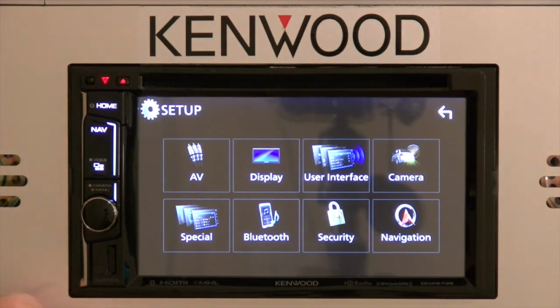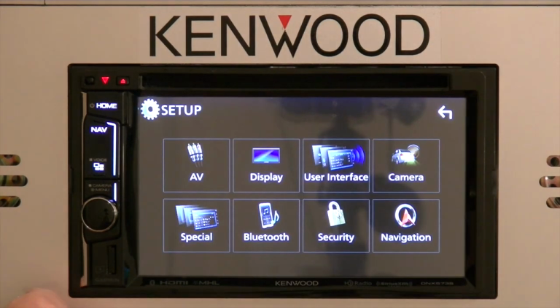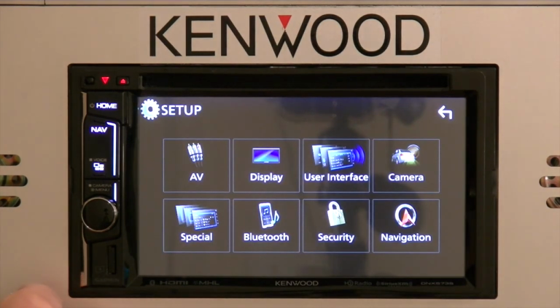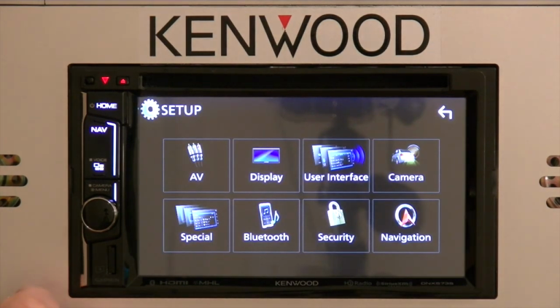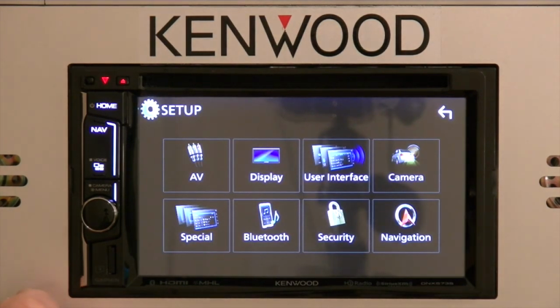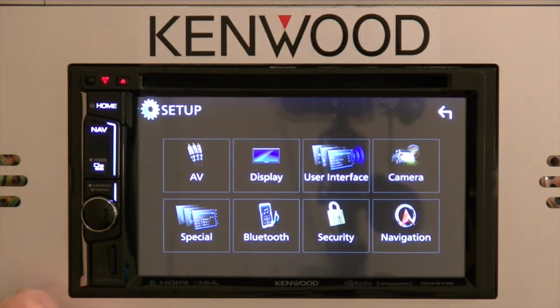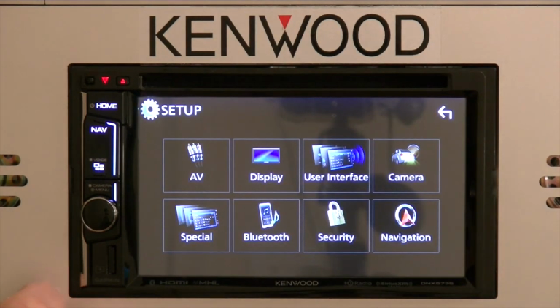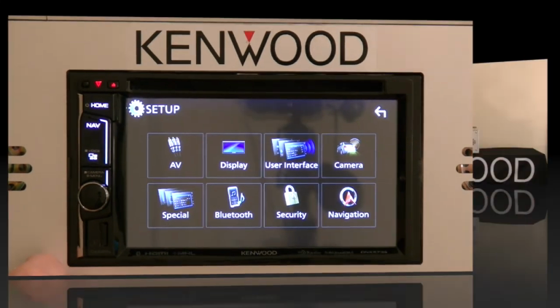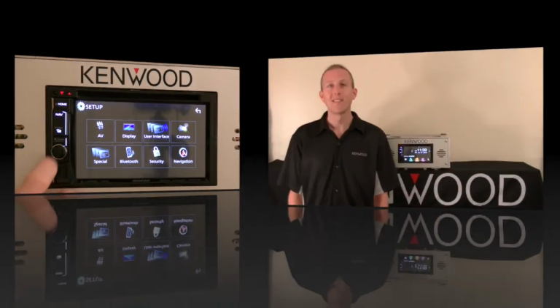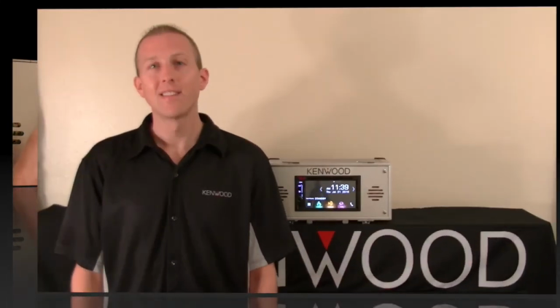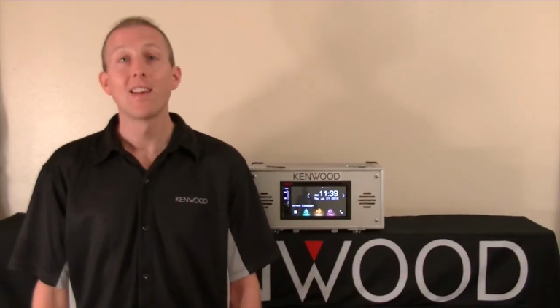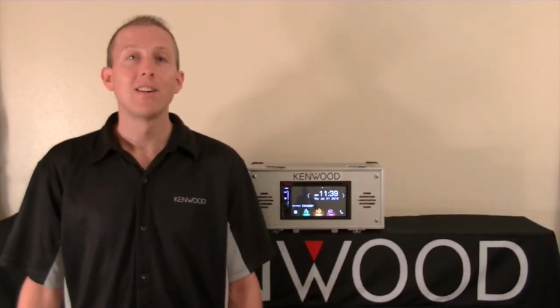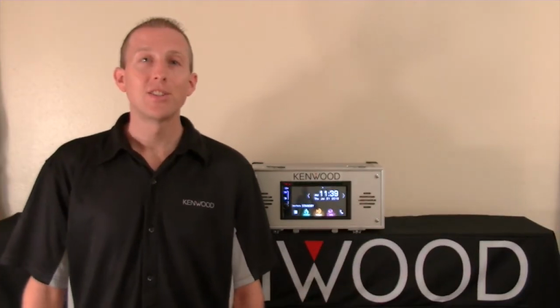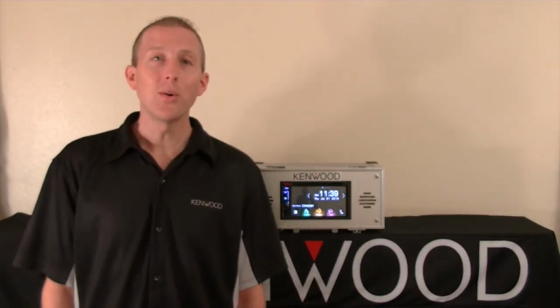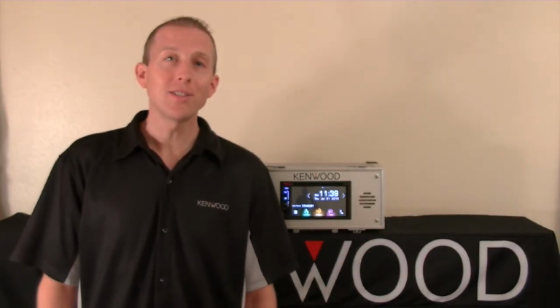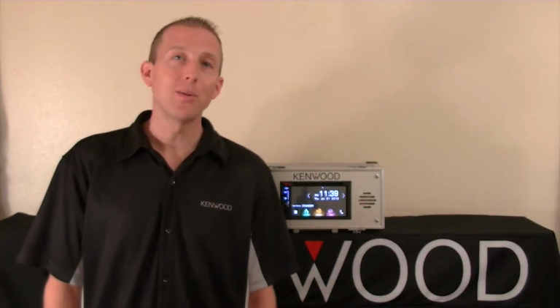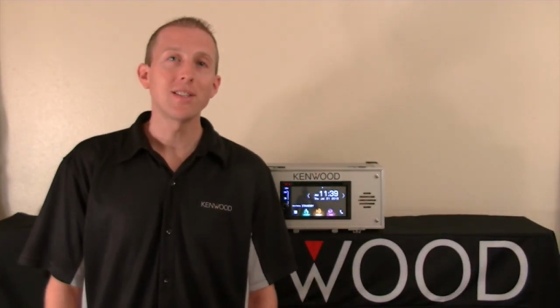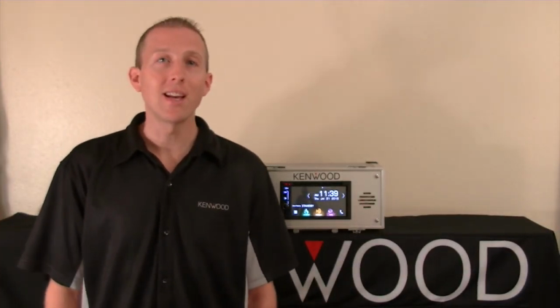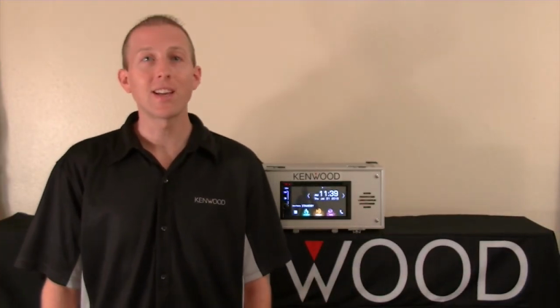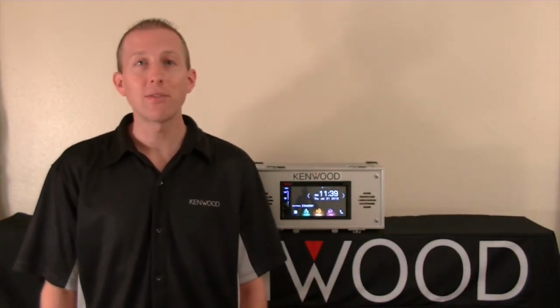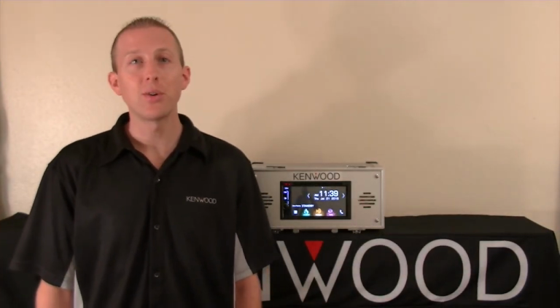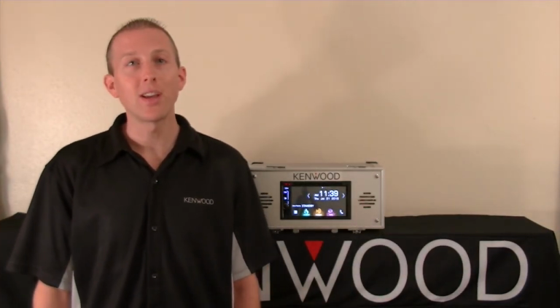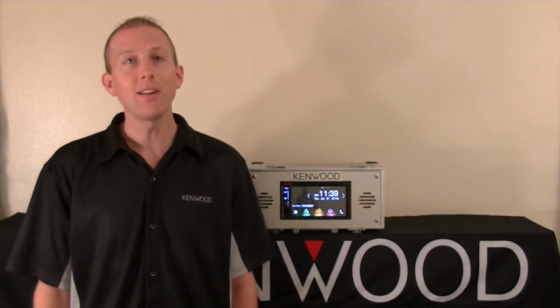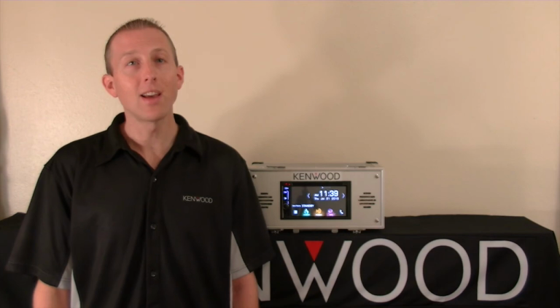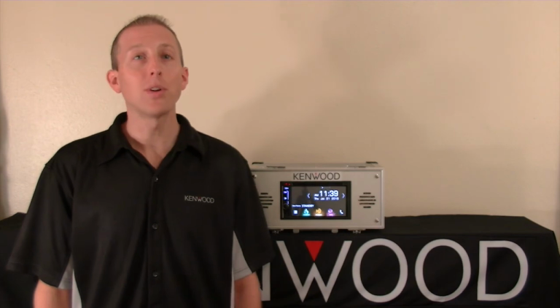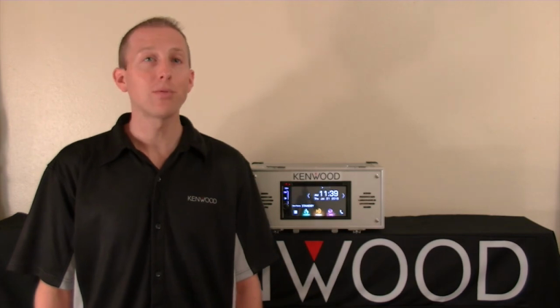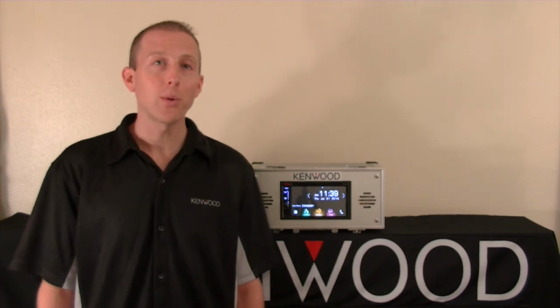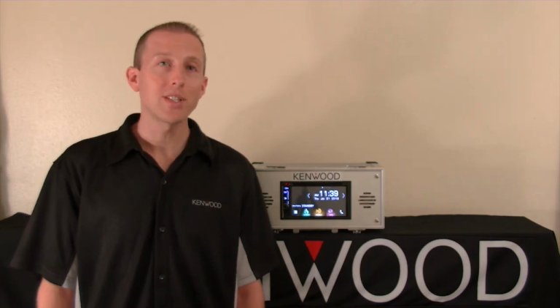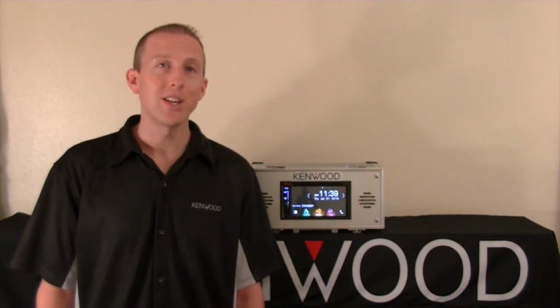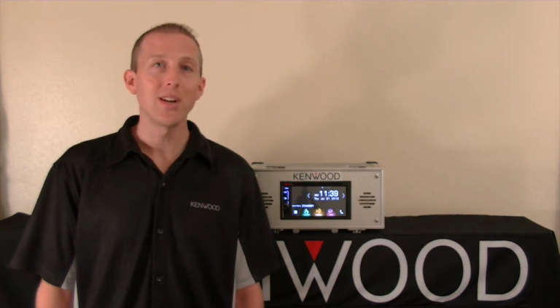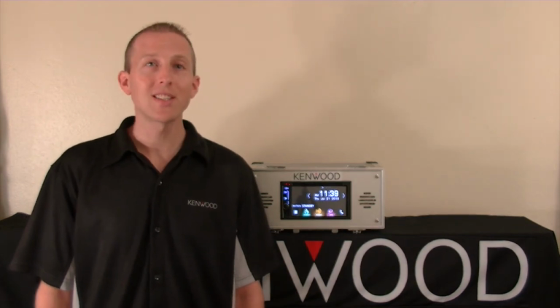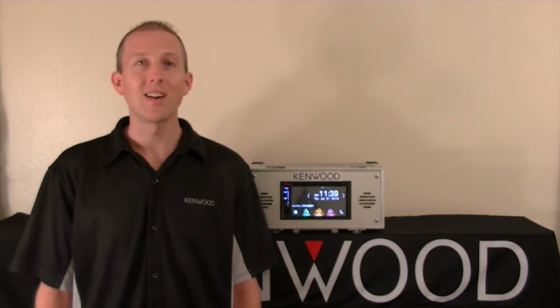So there it is — the setup menu. Thanks again for tuning in, and we'll look forward to seeing you next time.